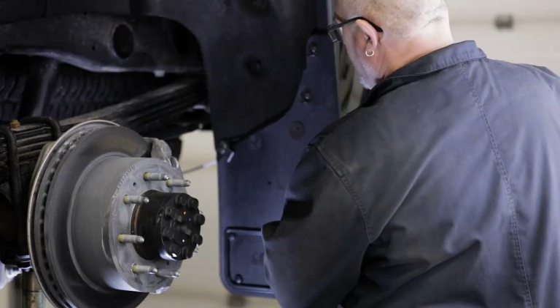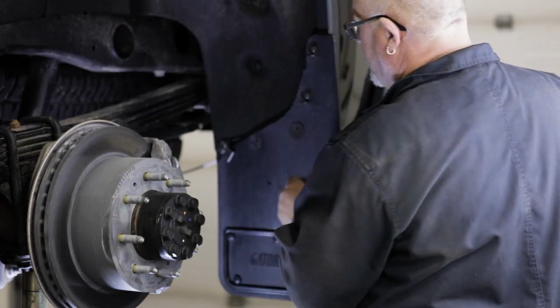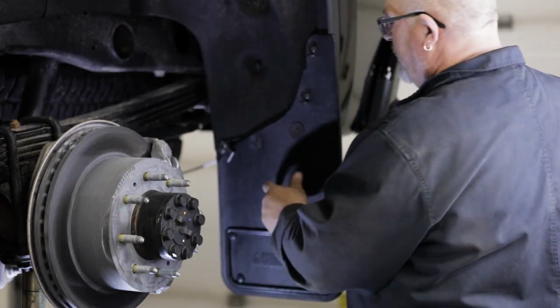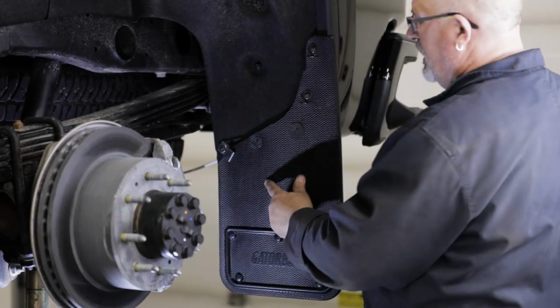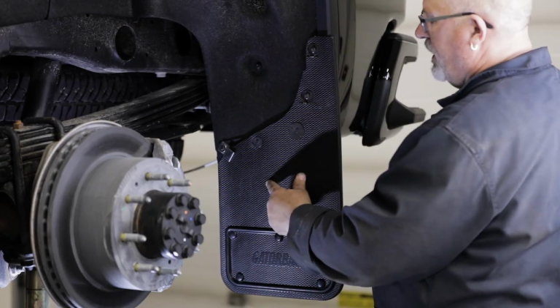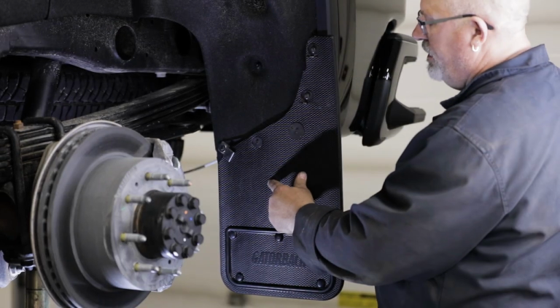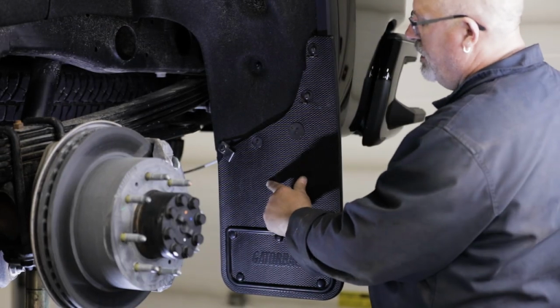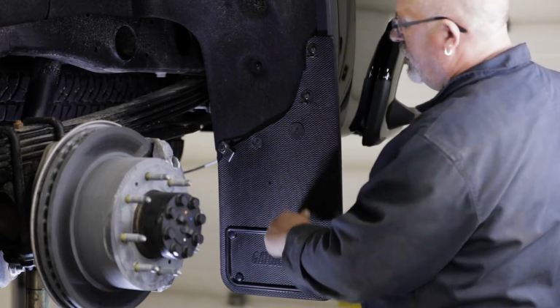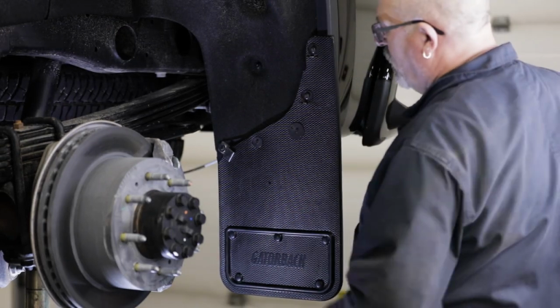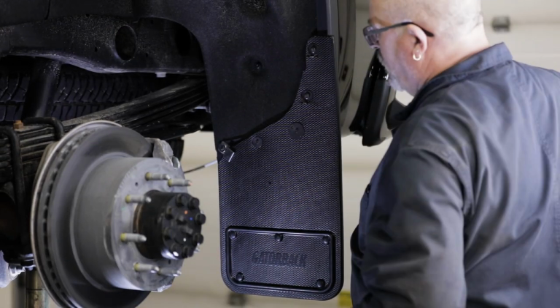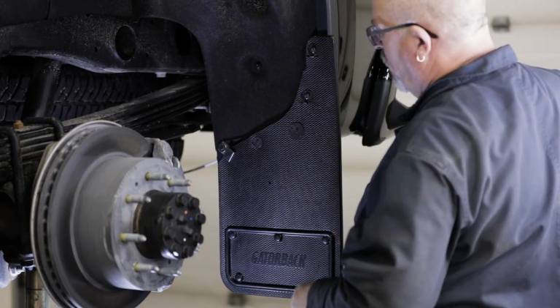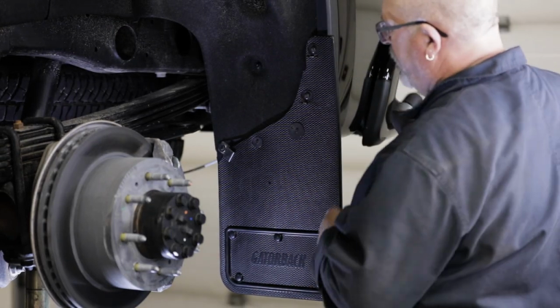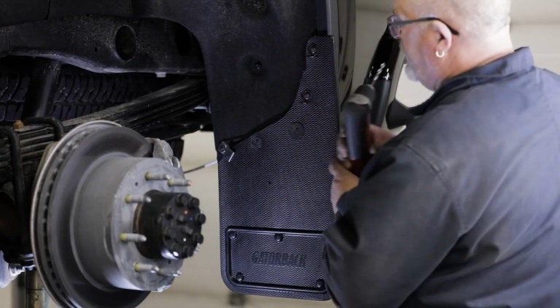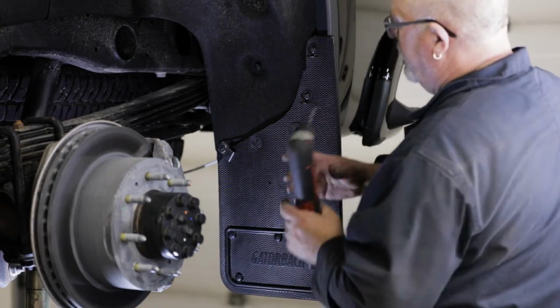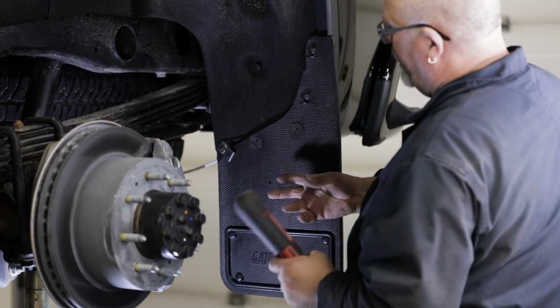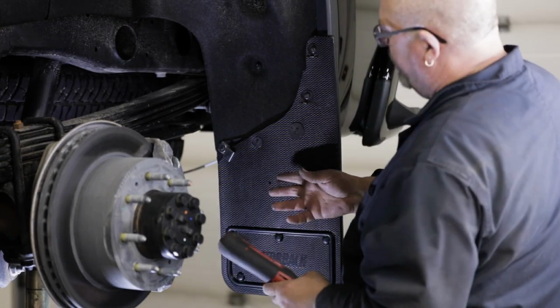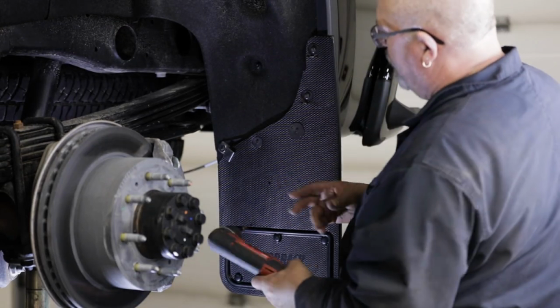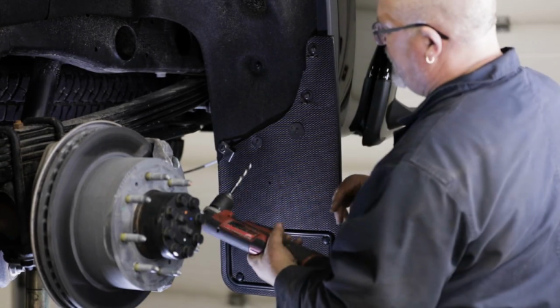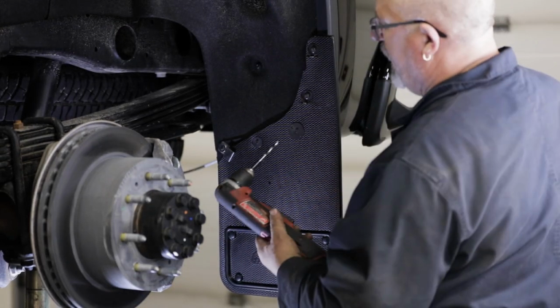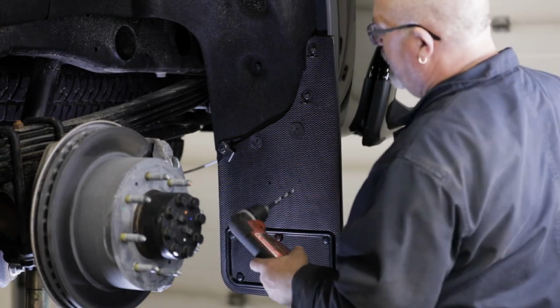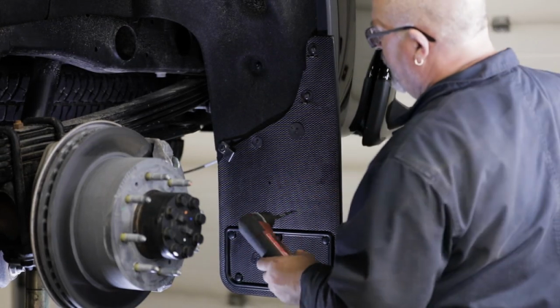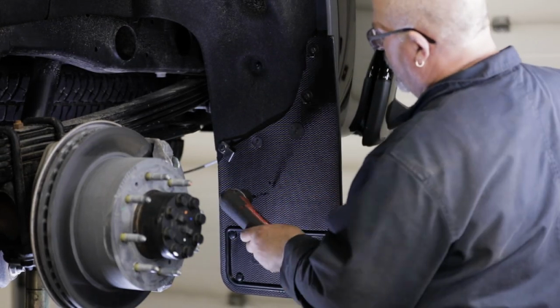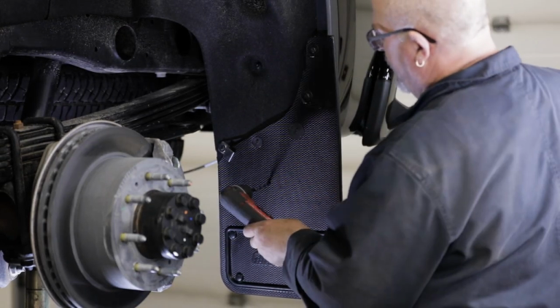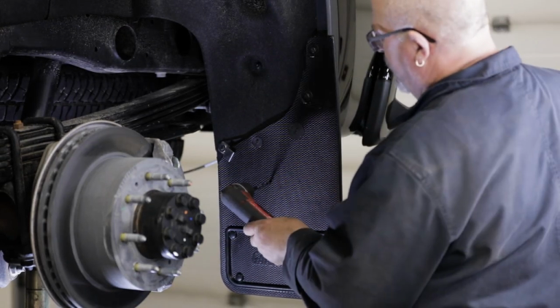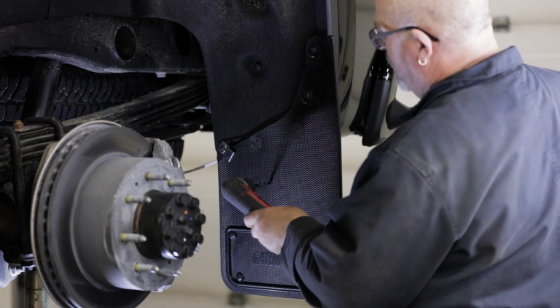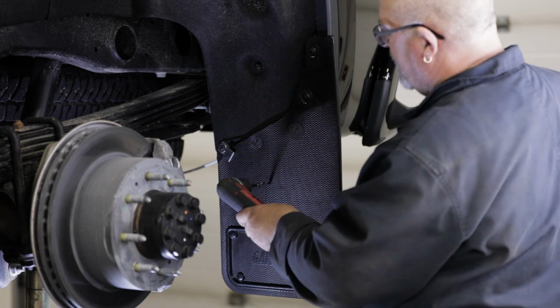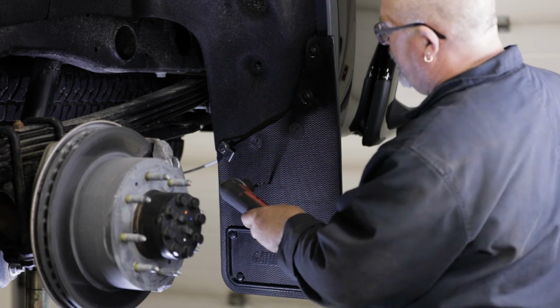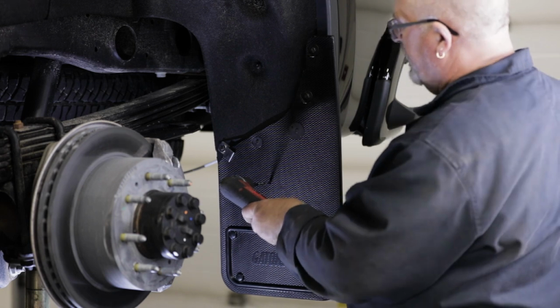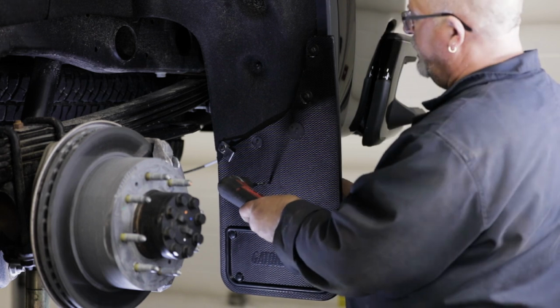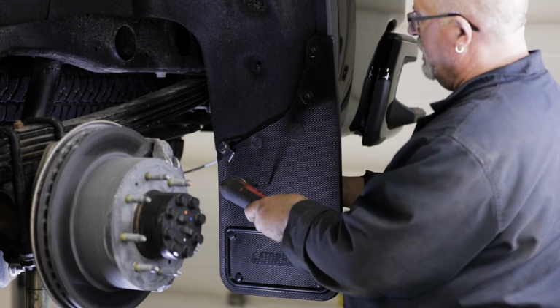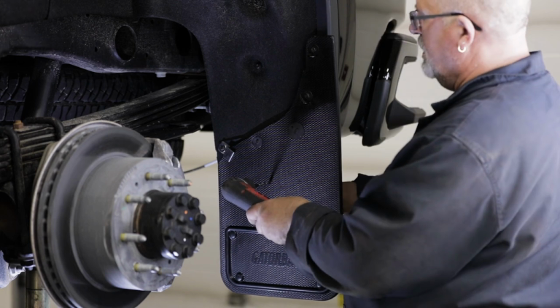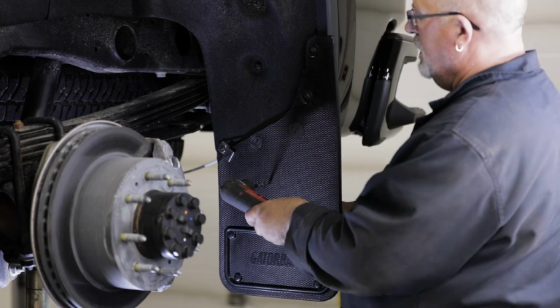Once the flap is level, use a quarter inch bit to drill through the marsh slot on the flap and into the stone guard as shown.